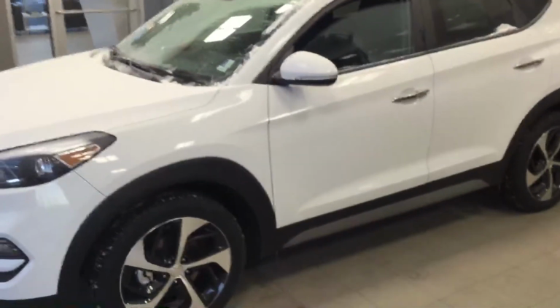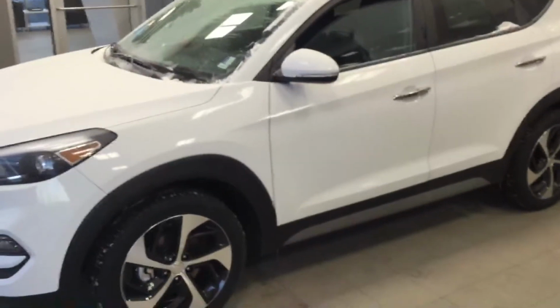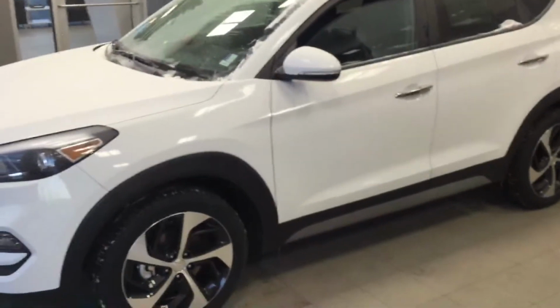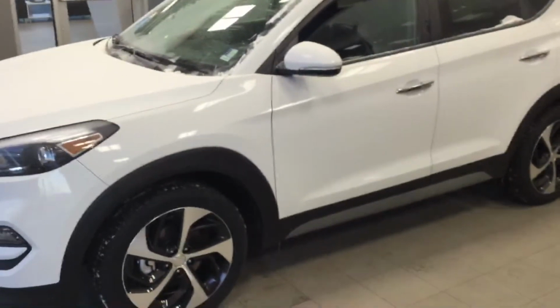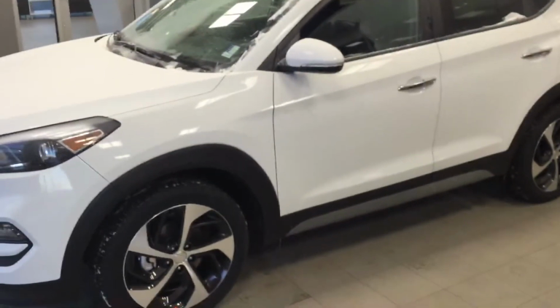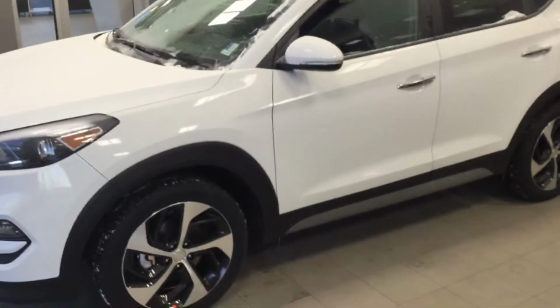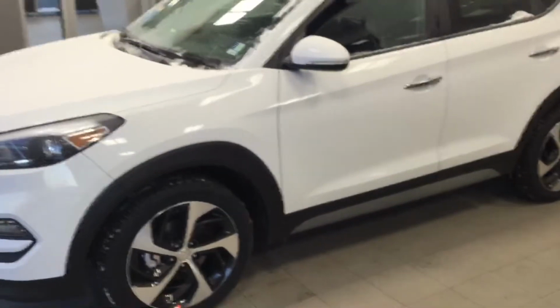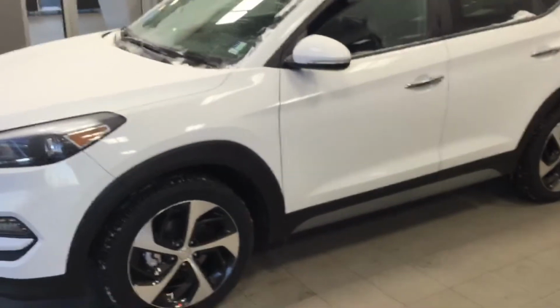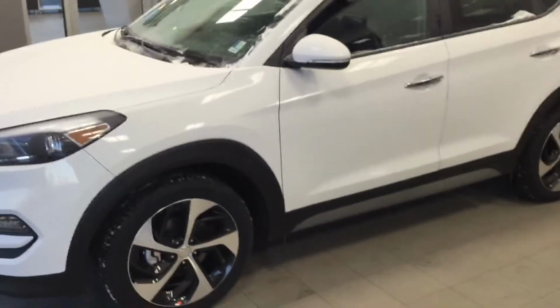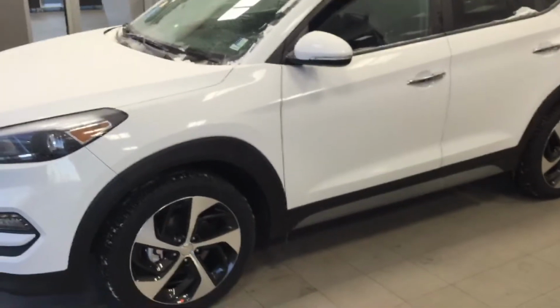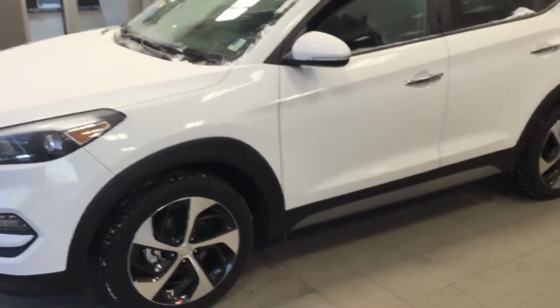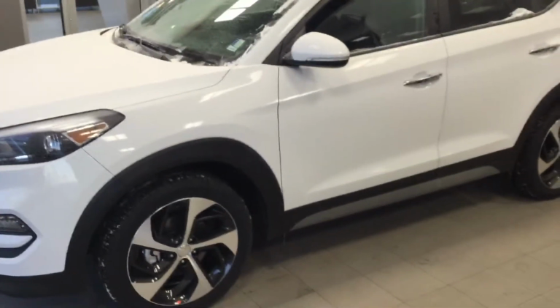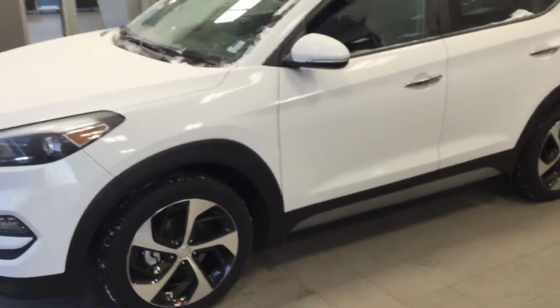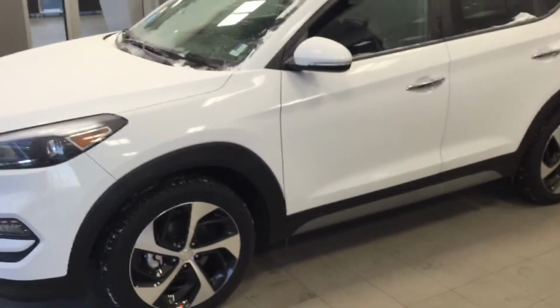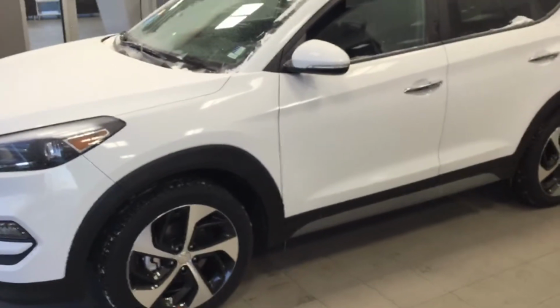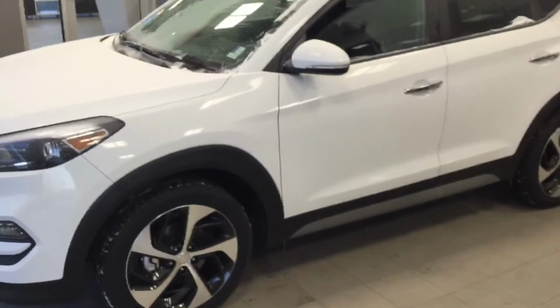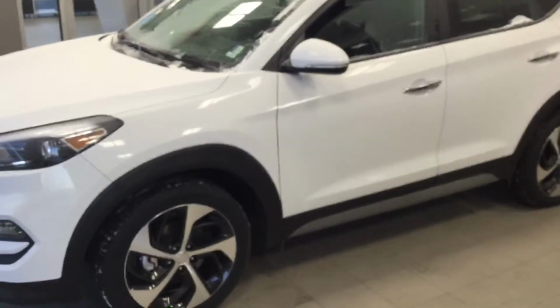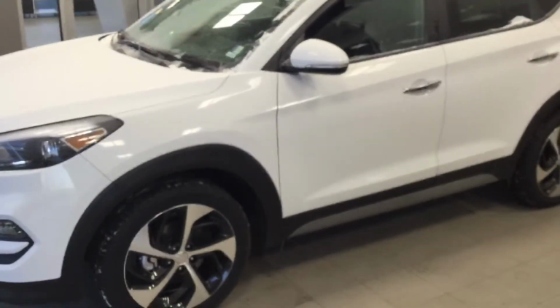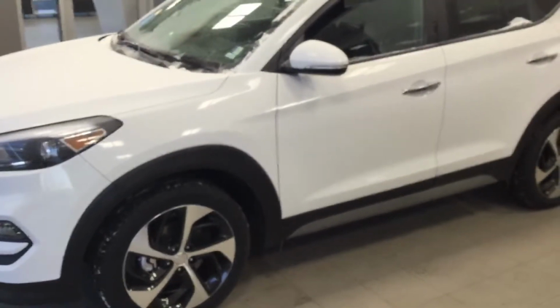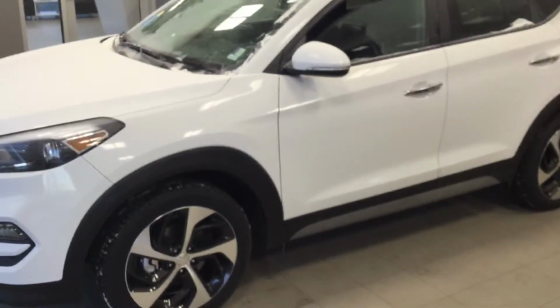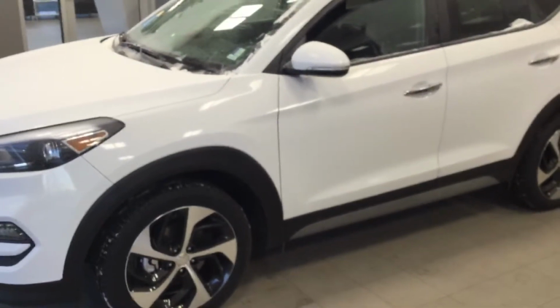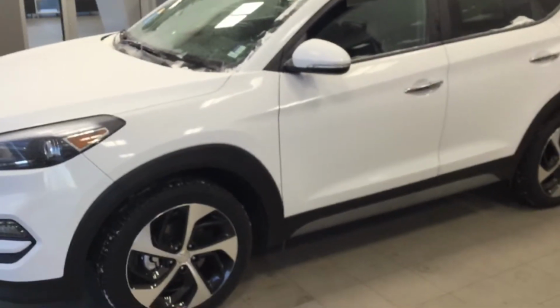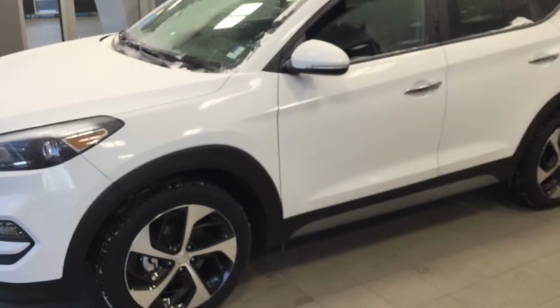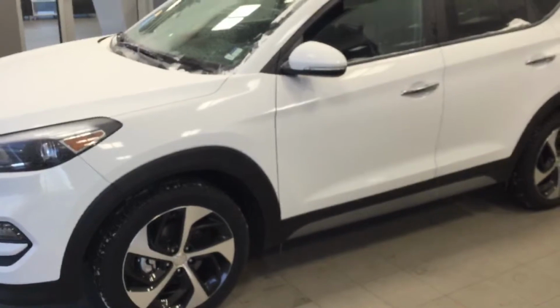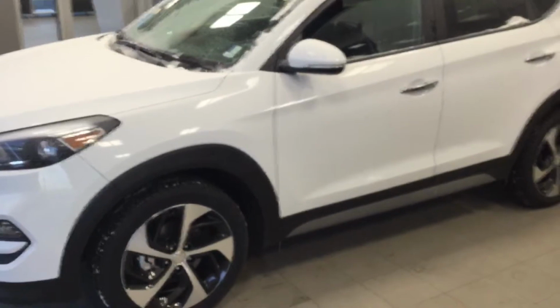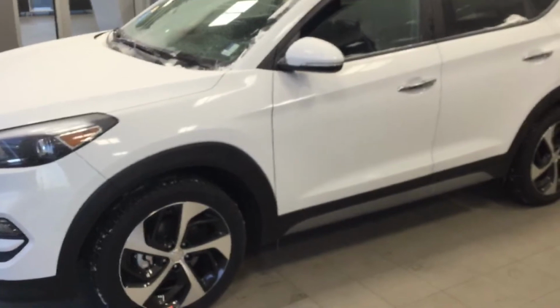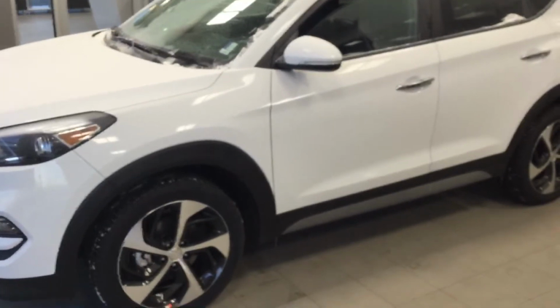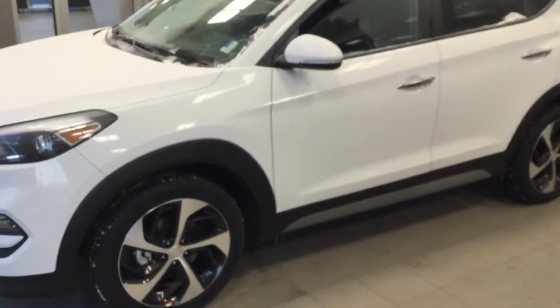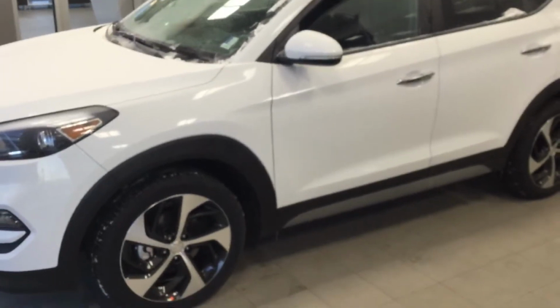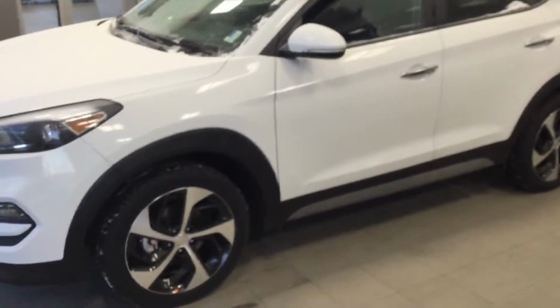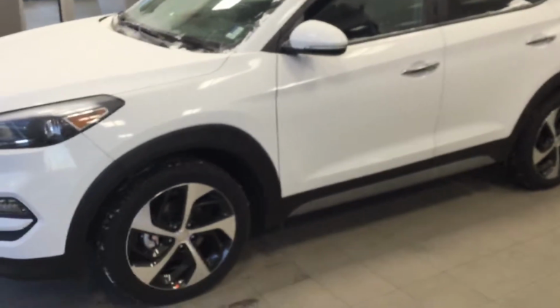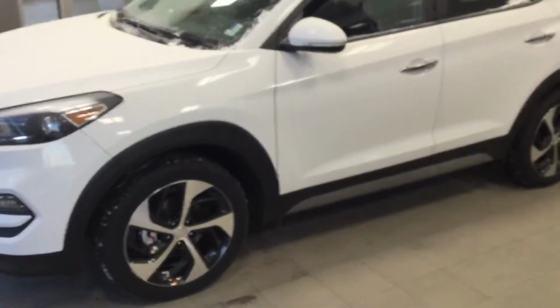Hey, this is Randy from River City Hyundai. Today we're gonna look at the Hyundai Tucson Turbo SE. Let's go take a quick look.